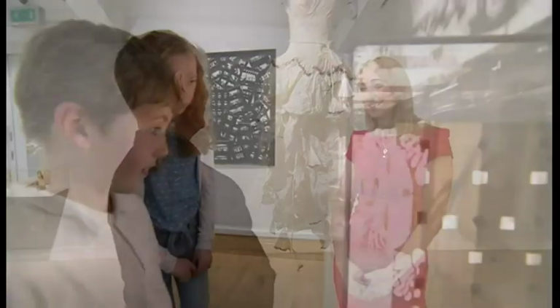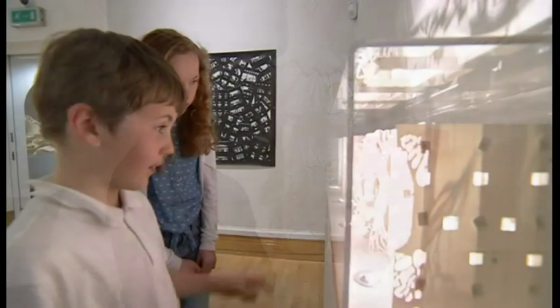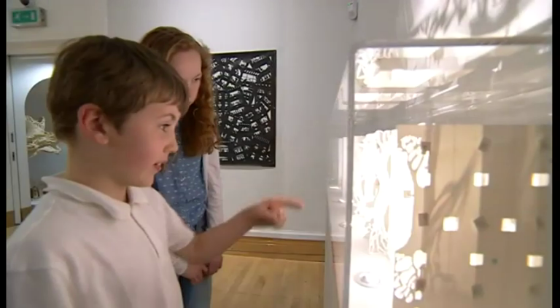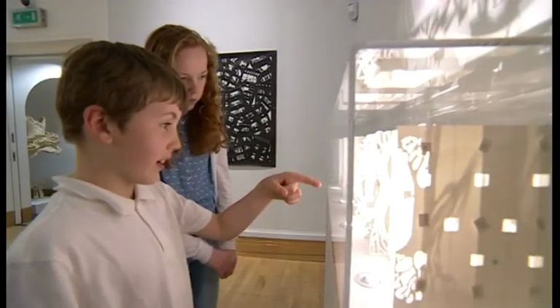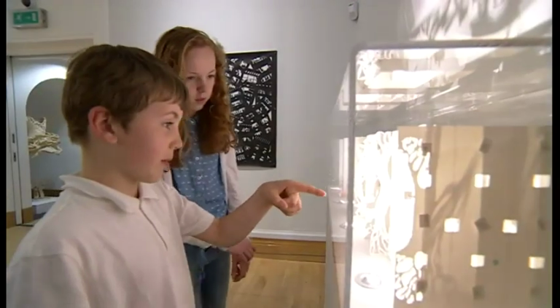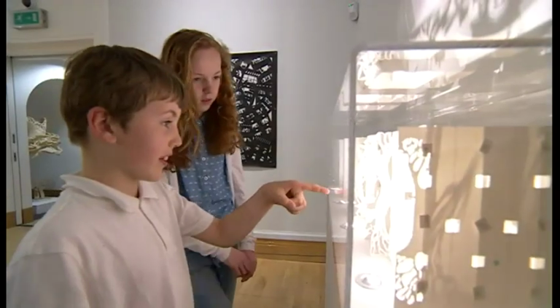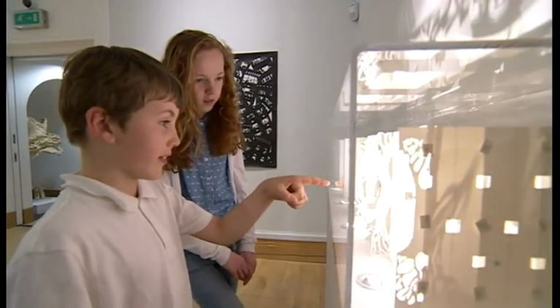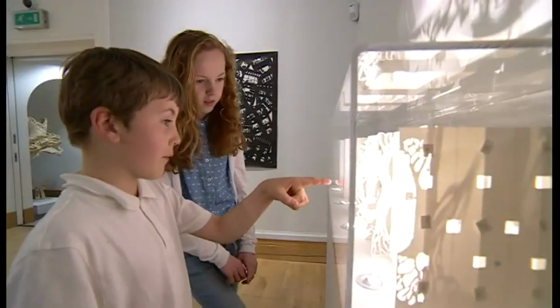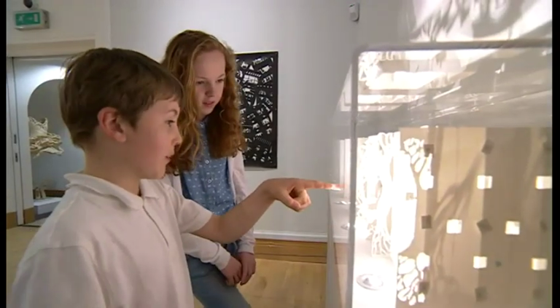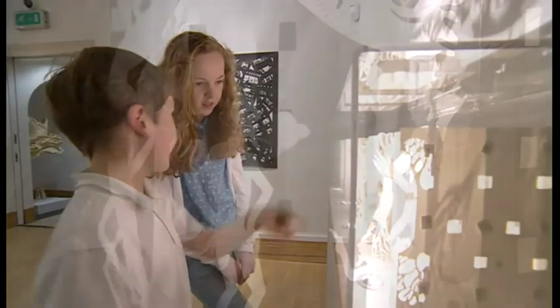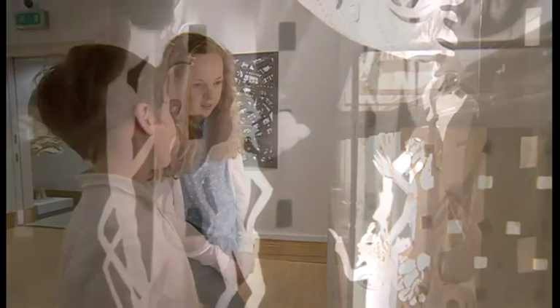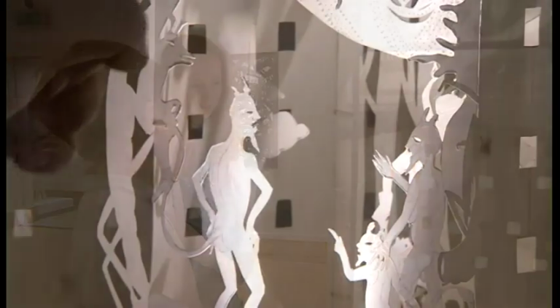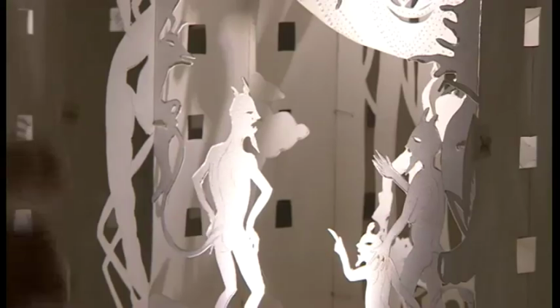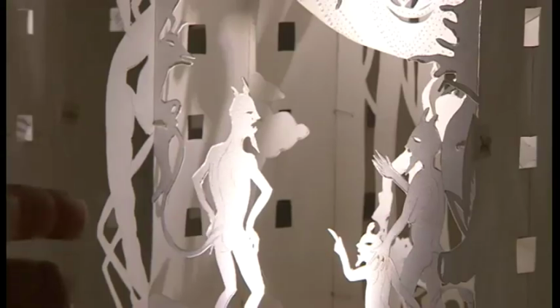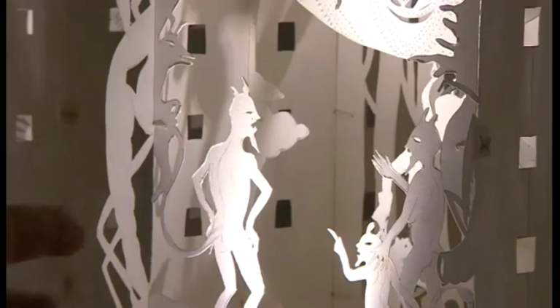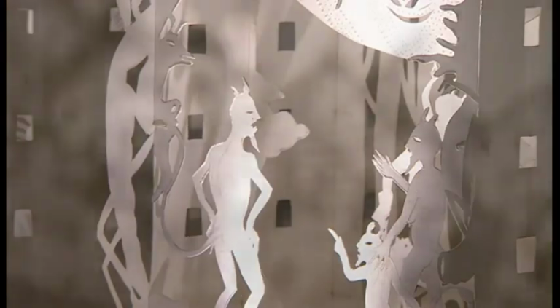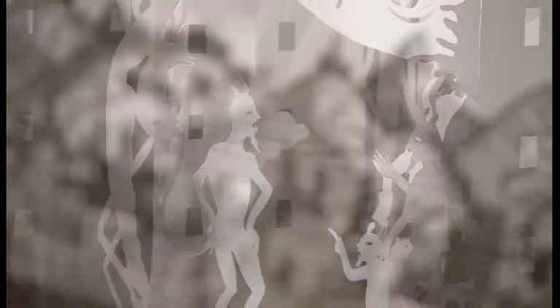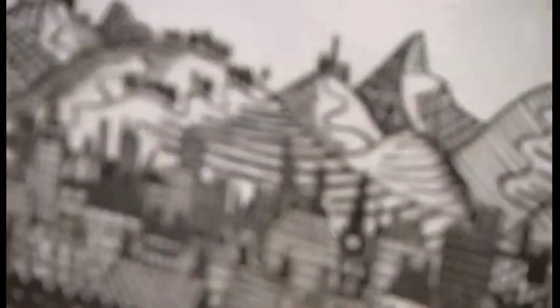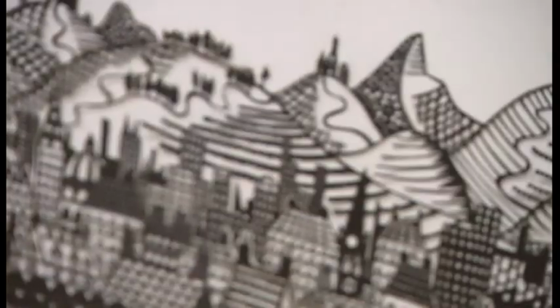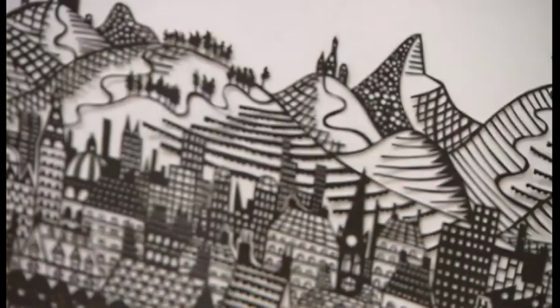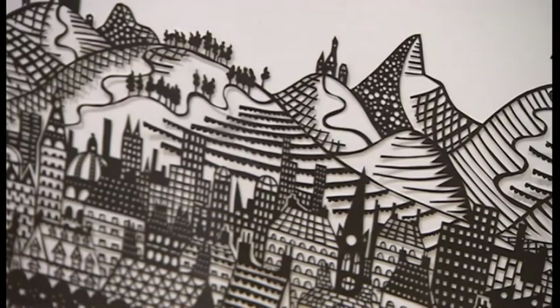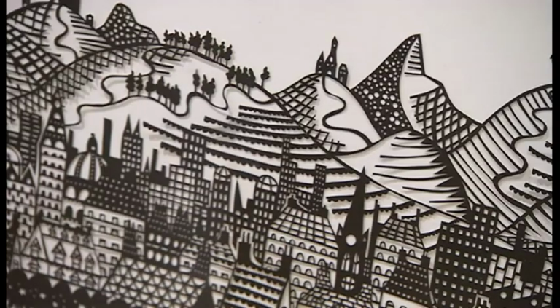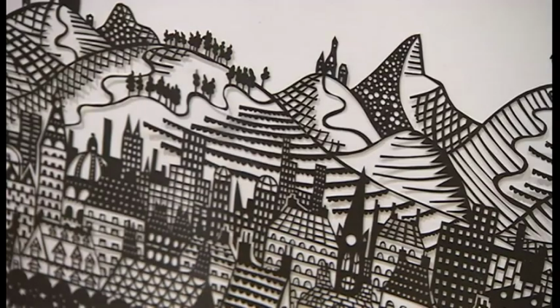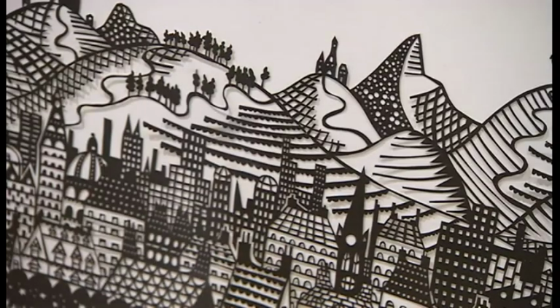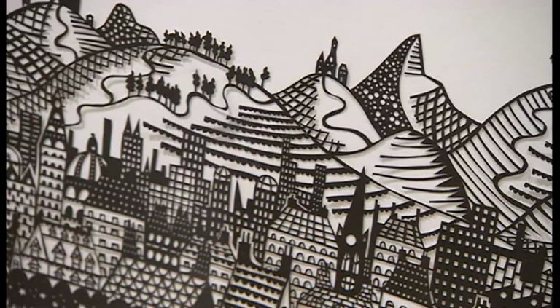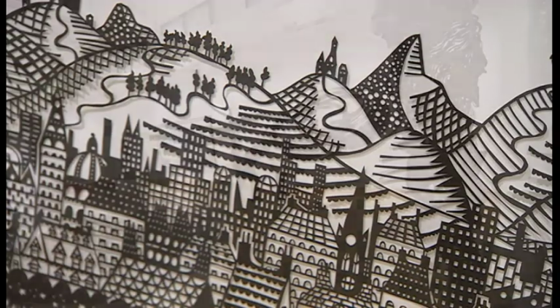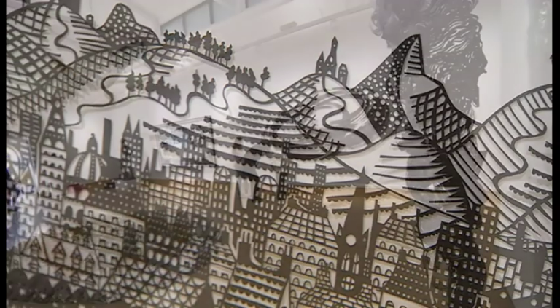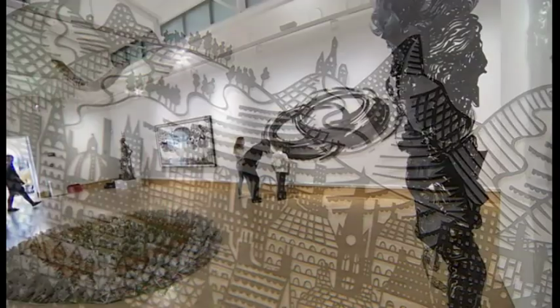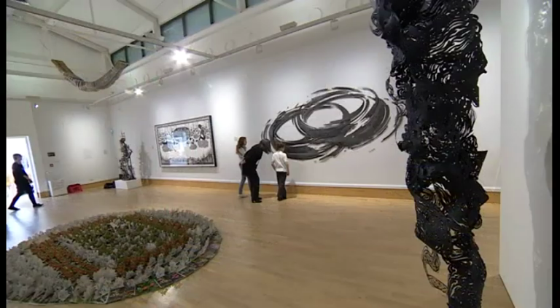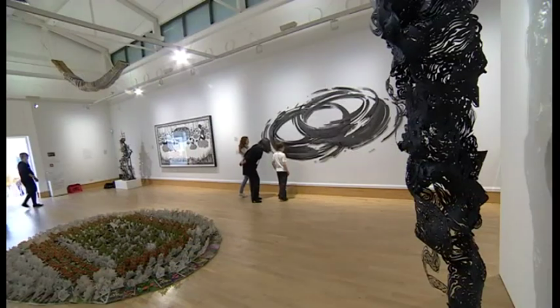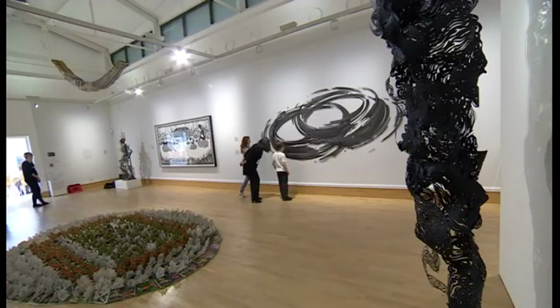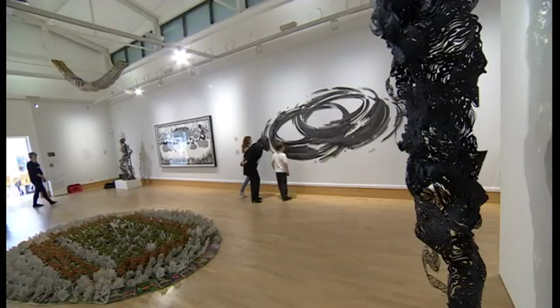The First Cut is at the Lakeside Art Gallery until June. Sarah Teal, BBC East Midlands, Nottingham.